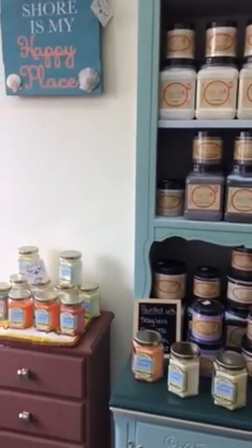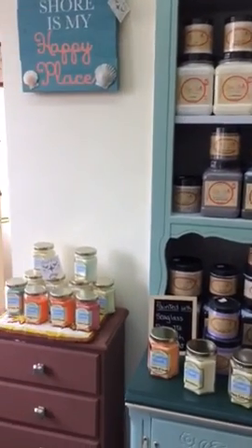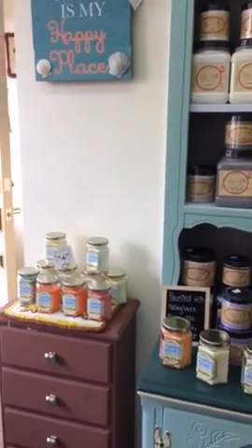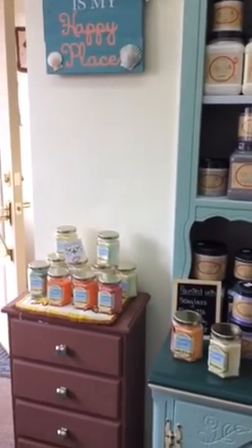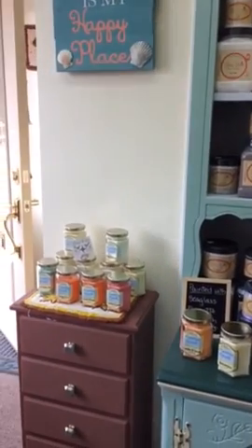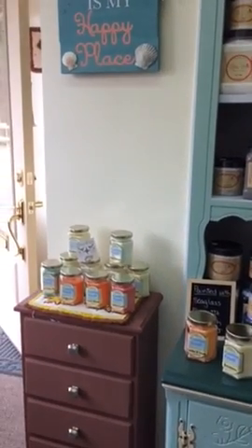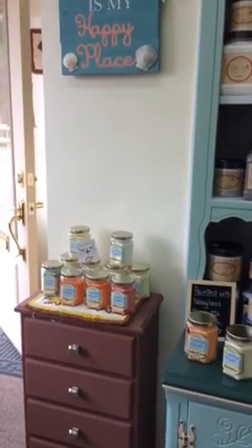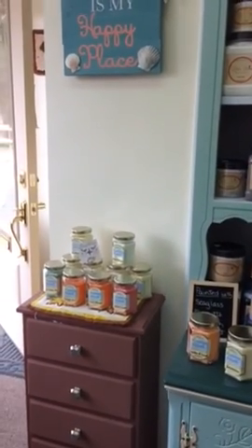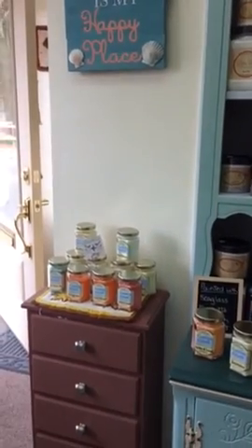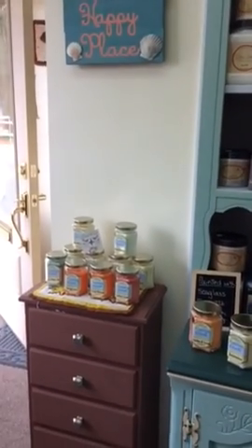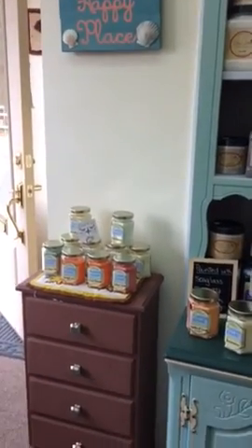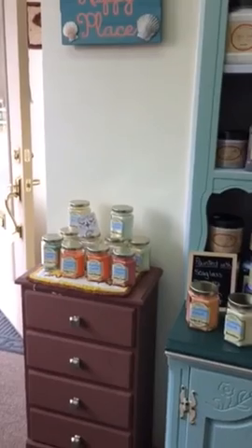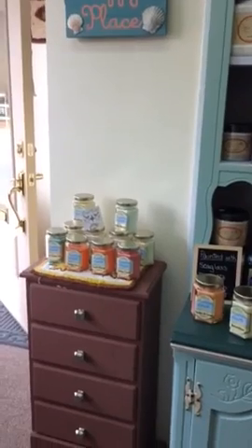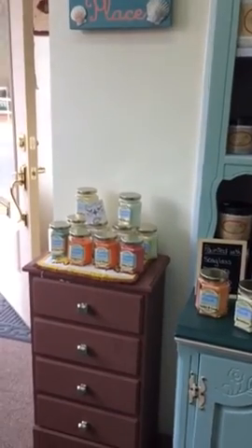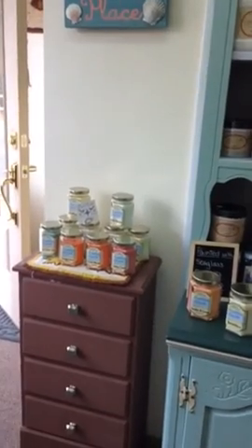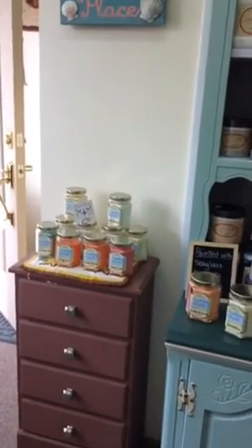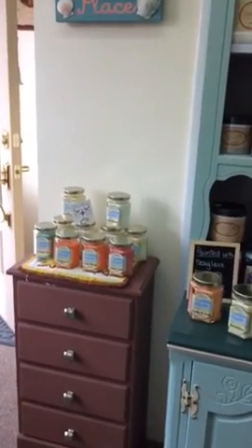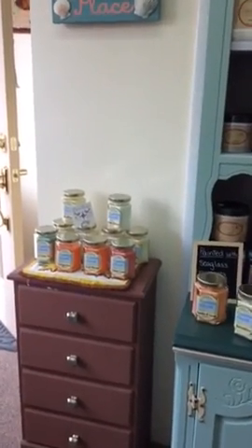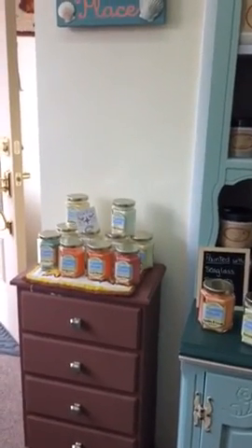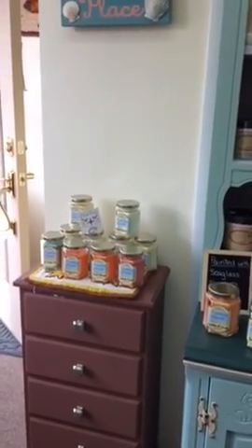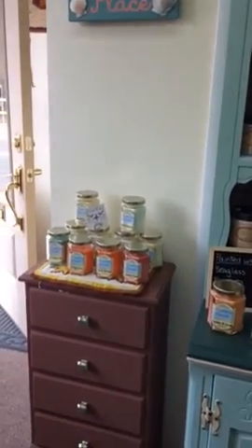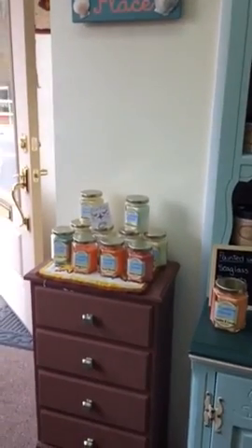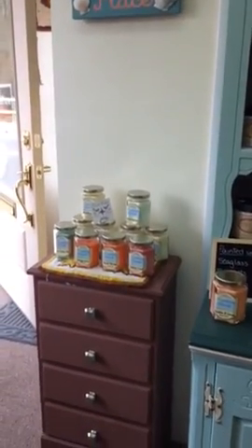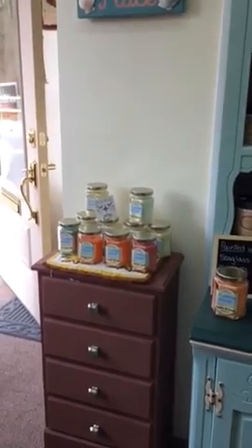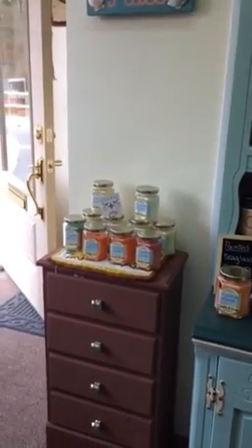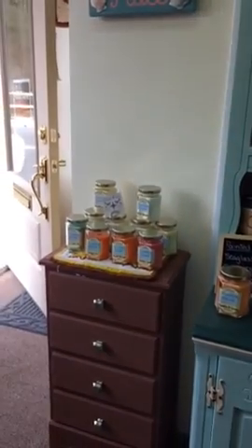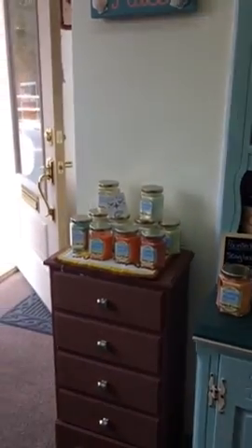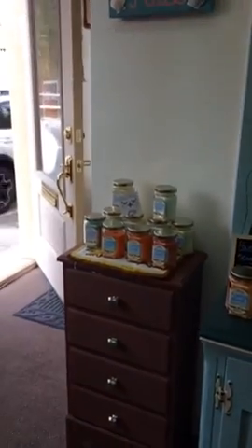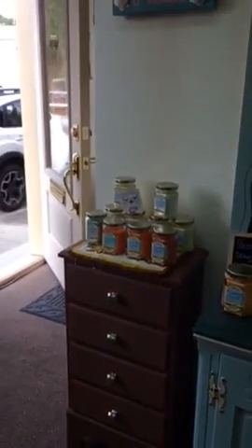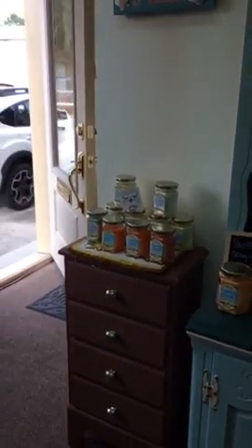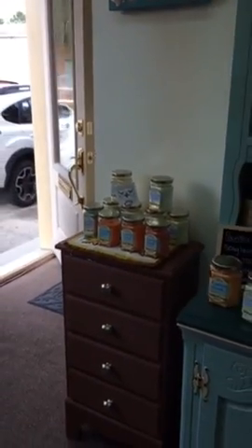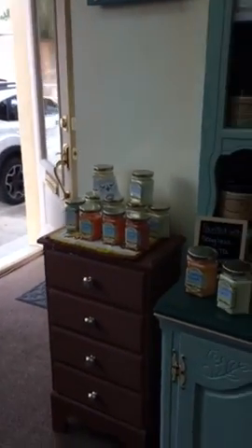We are also carrying Blue Mountain Candle. These are also known as Lehigh Valley Candles, depending on which size candle you get.